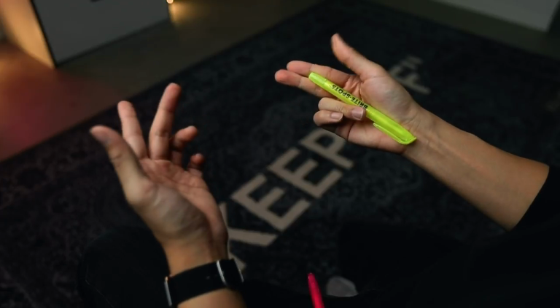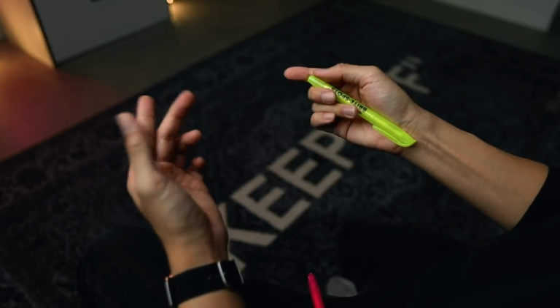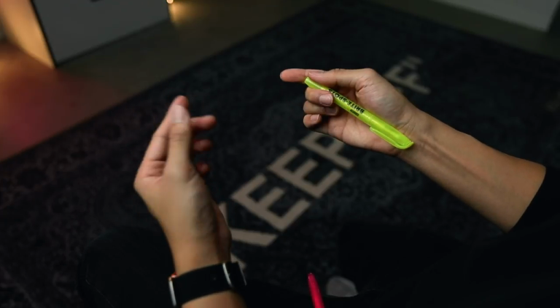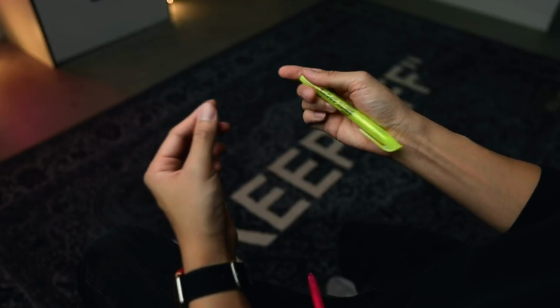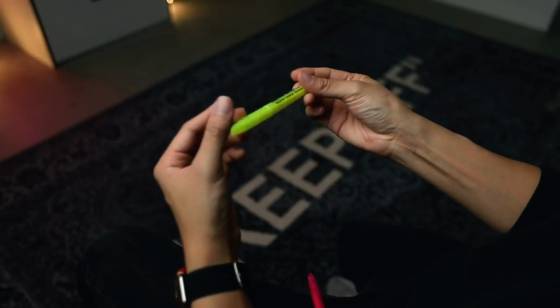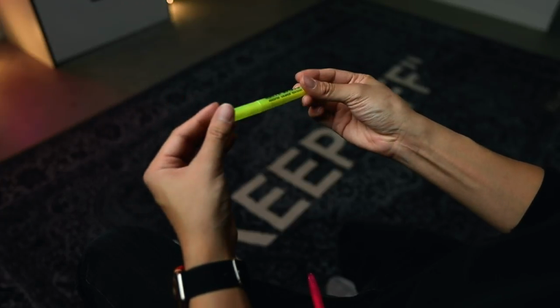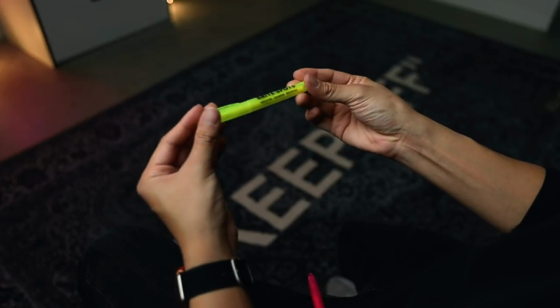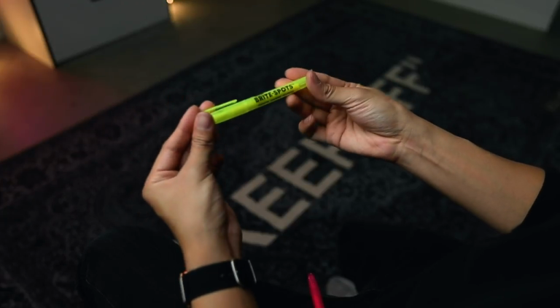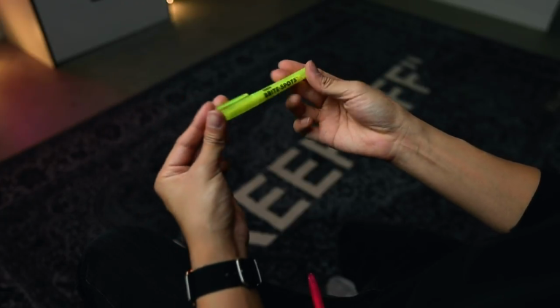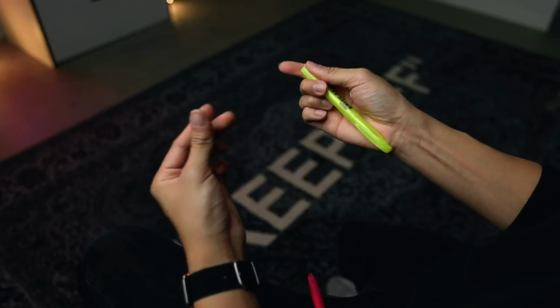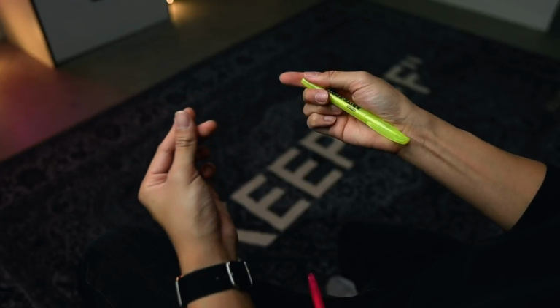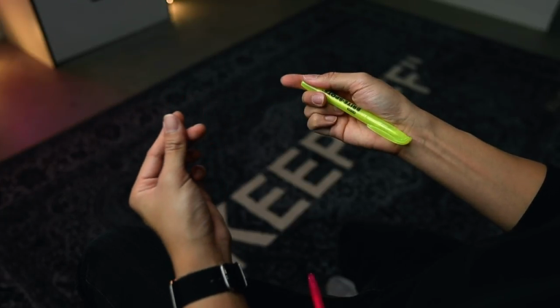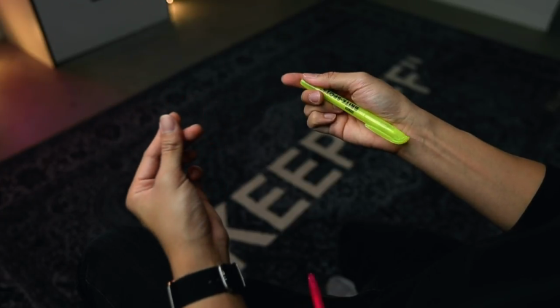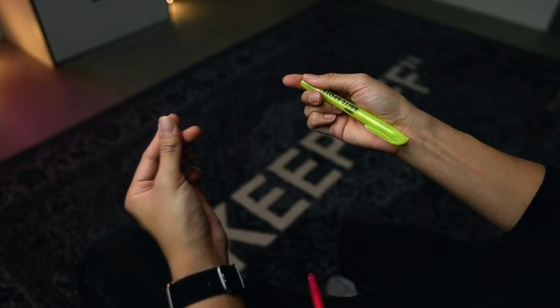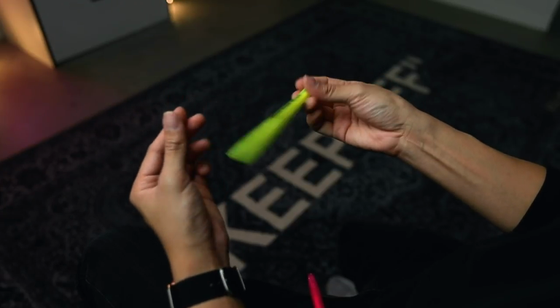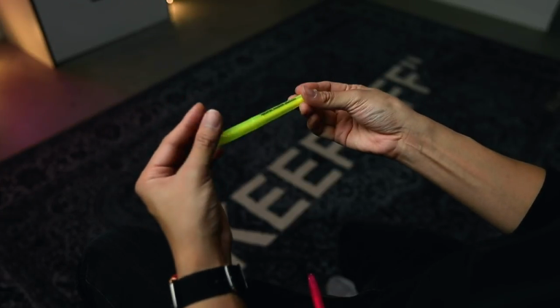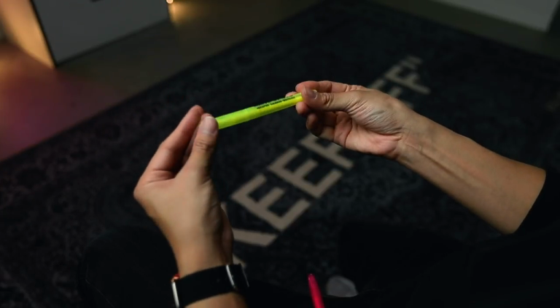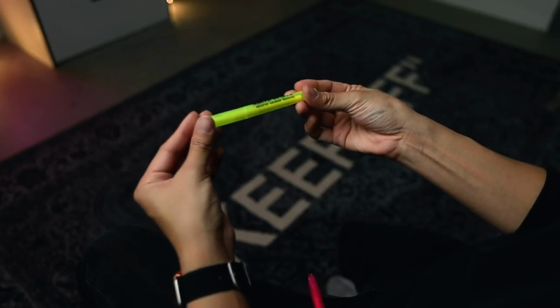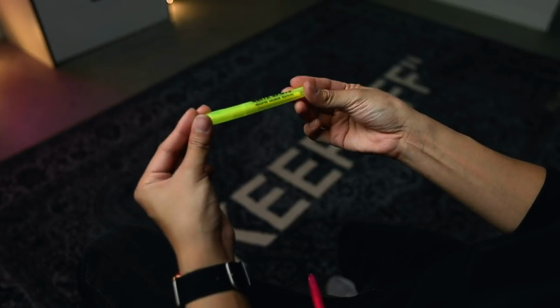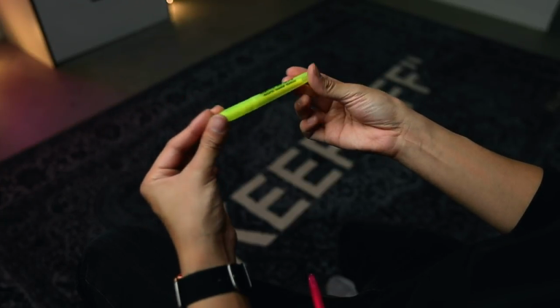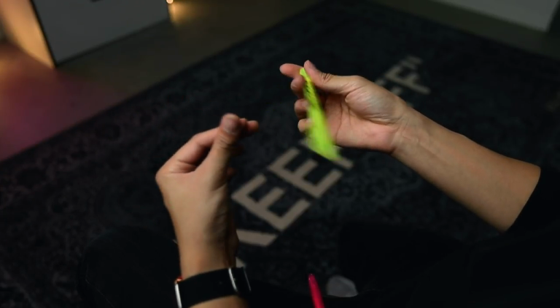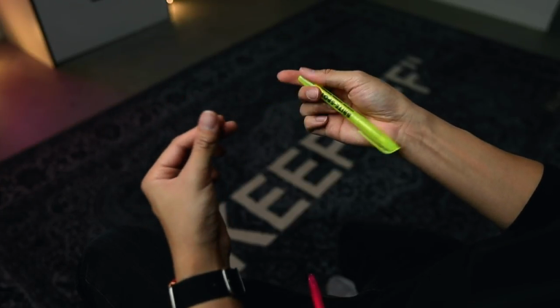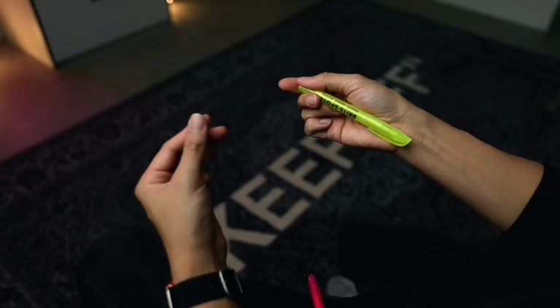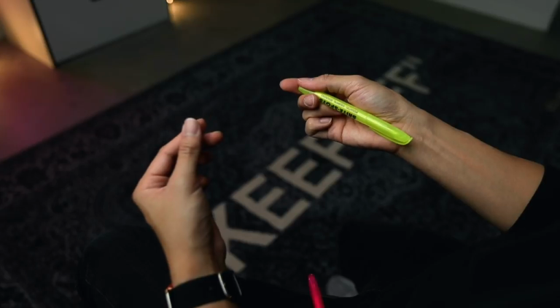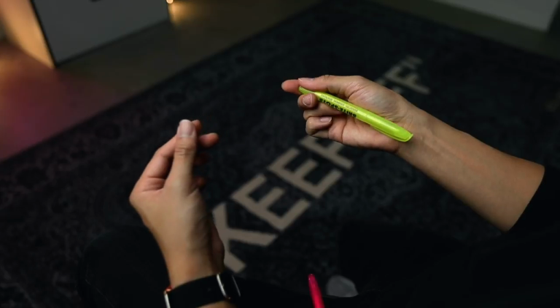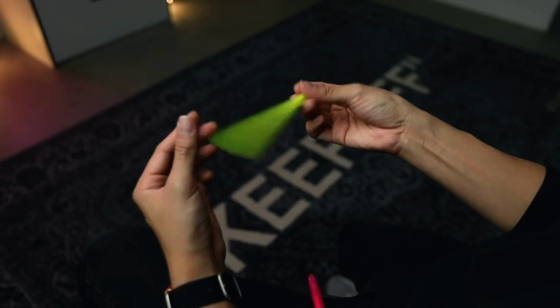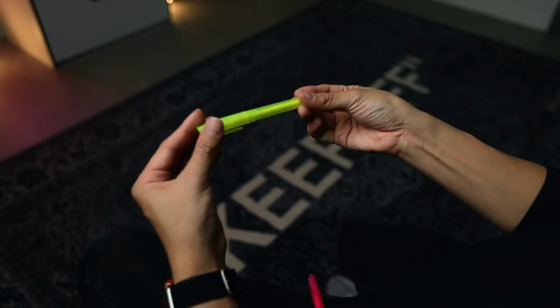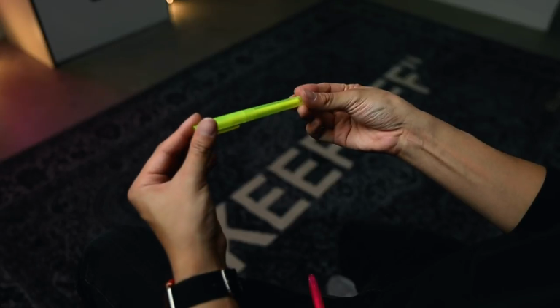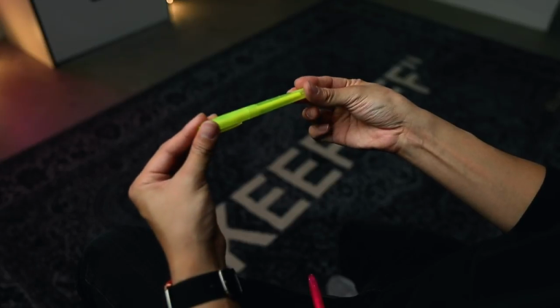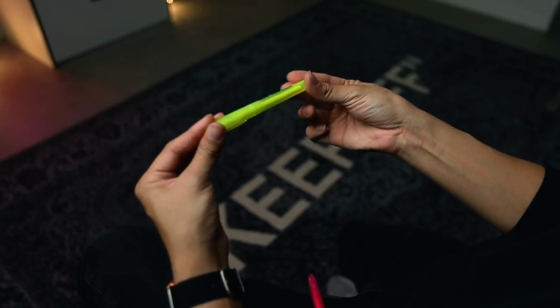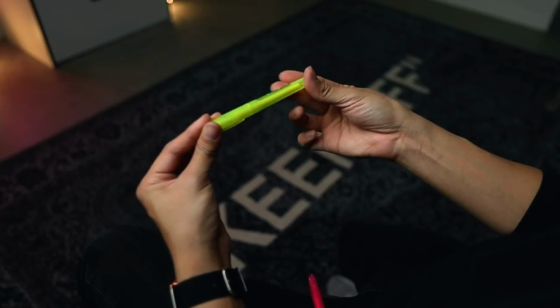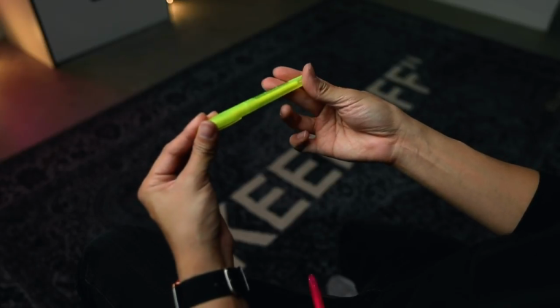That snap motion back here makes it vanish, and then you're gonna make it reappear with your ring finger that pushes back like that.